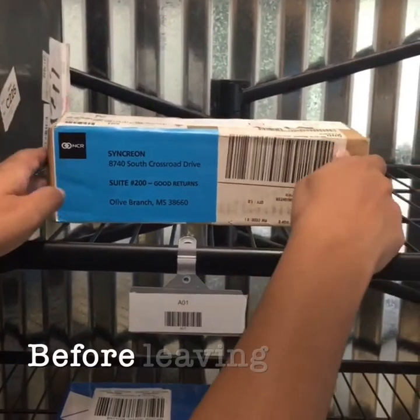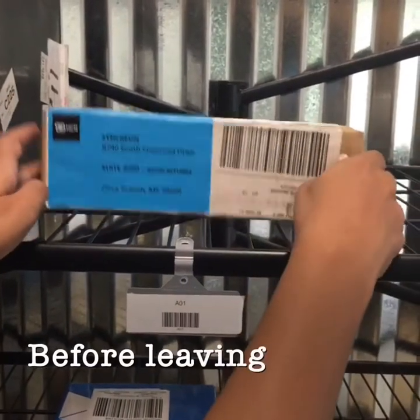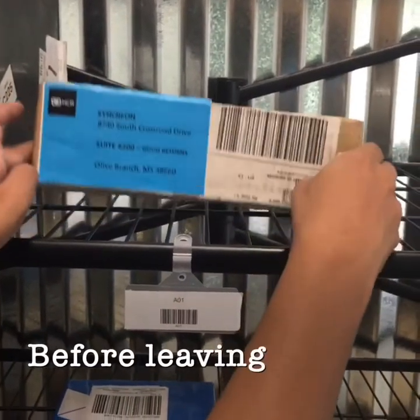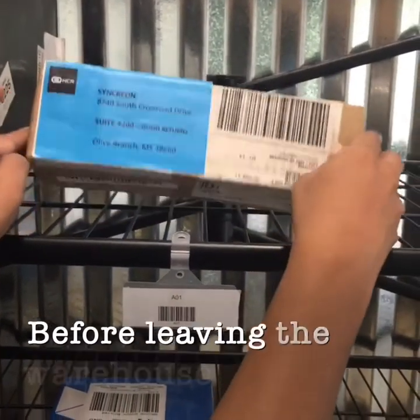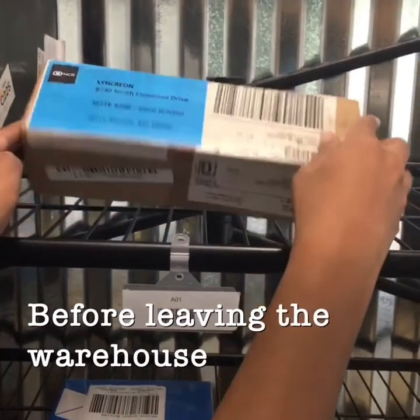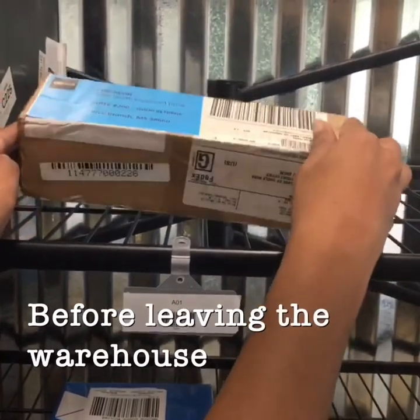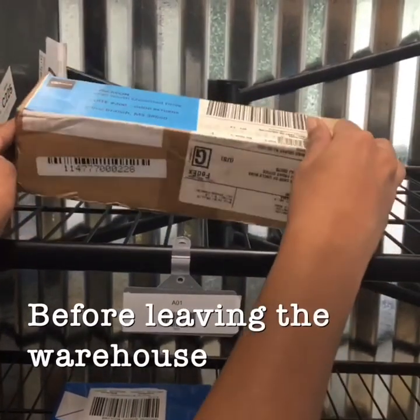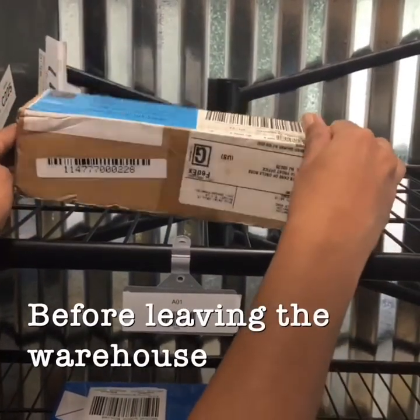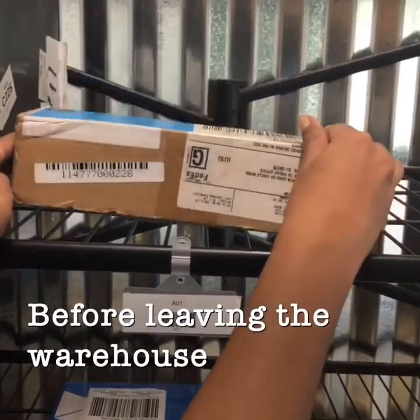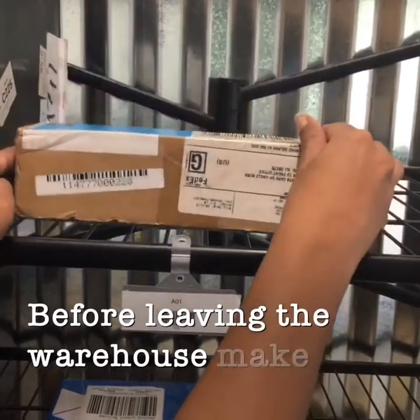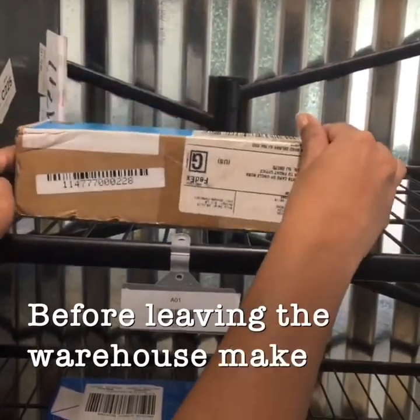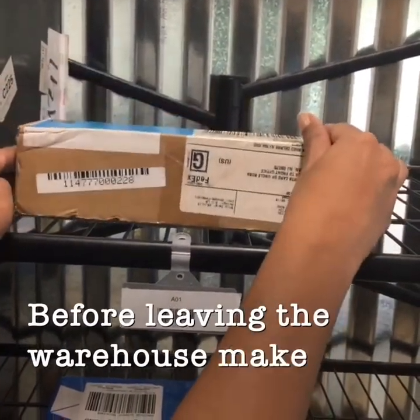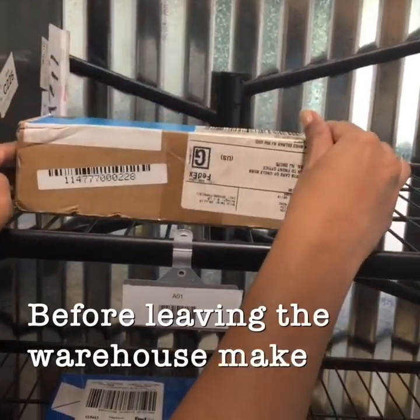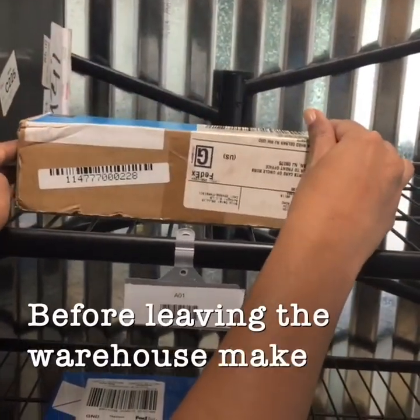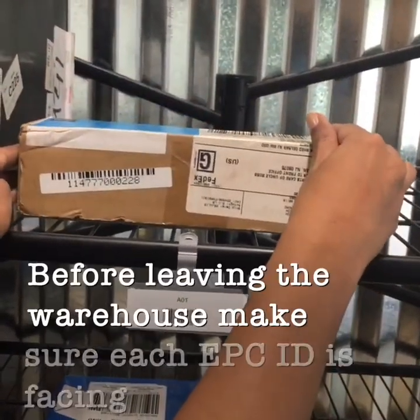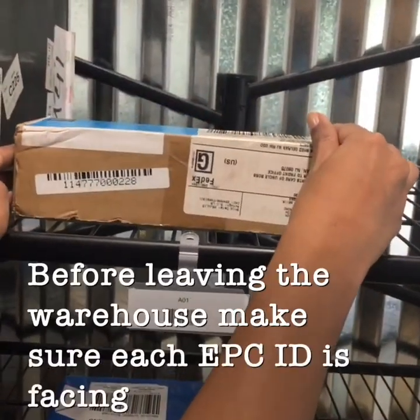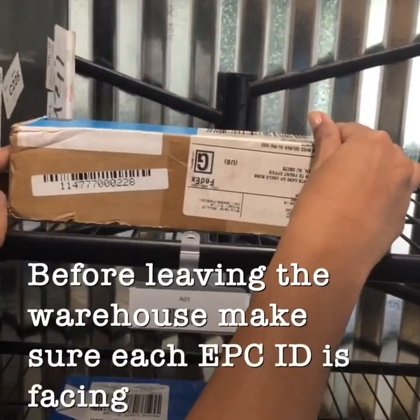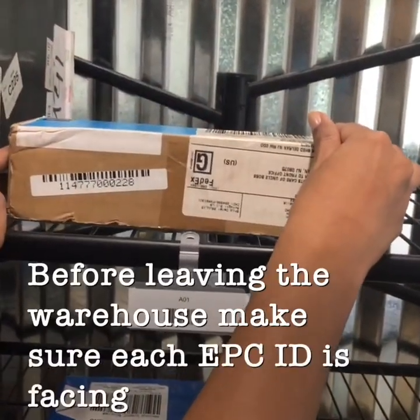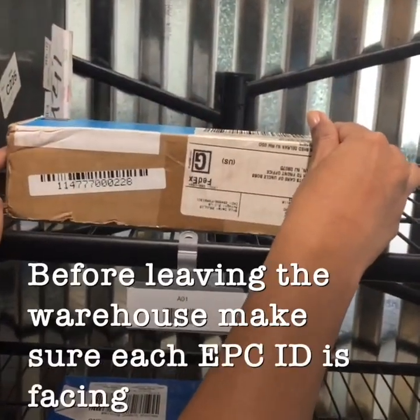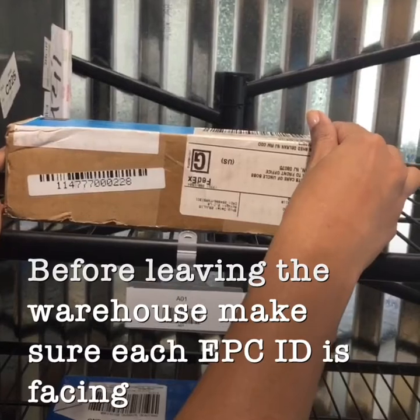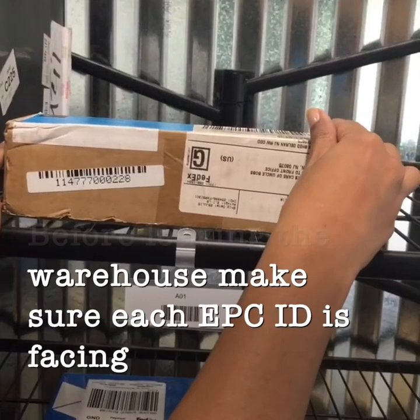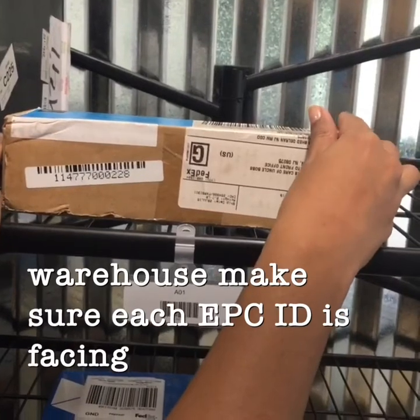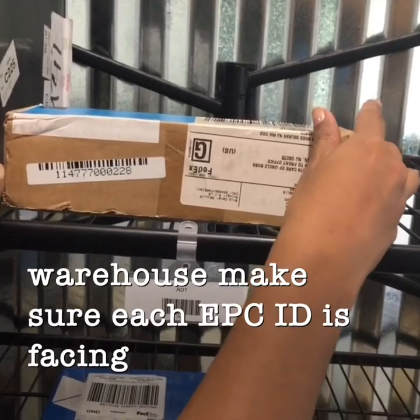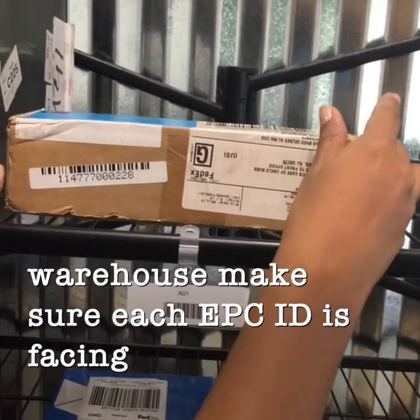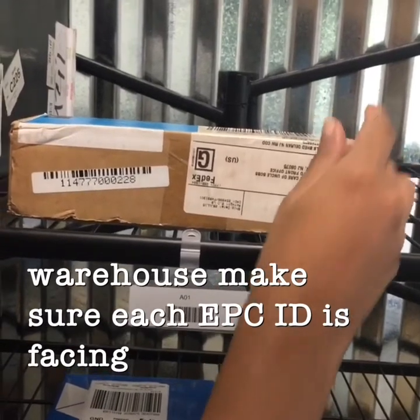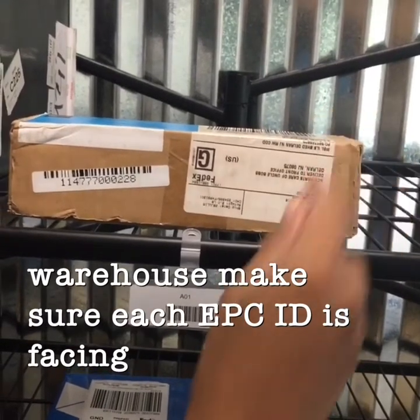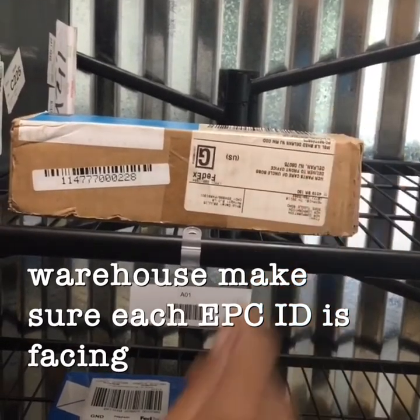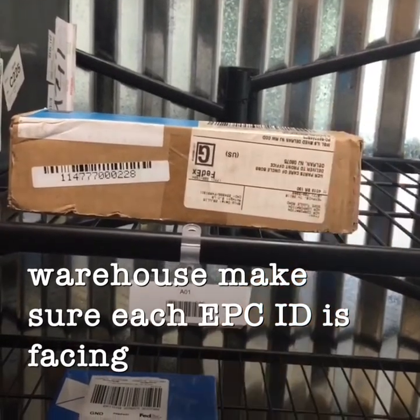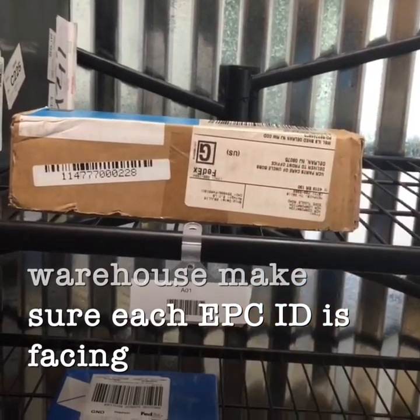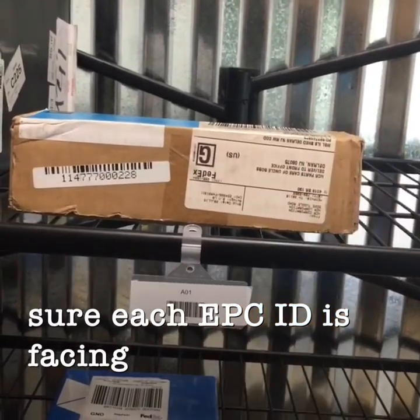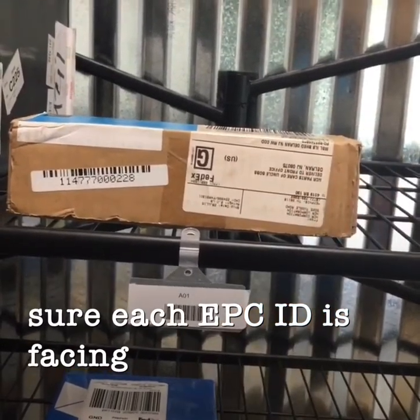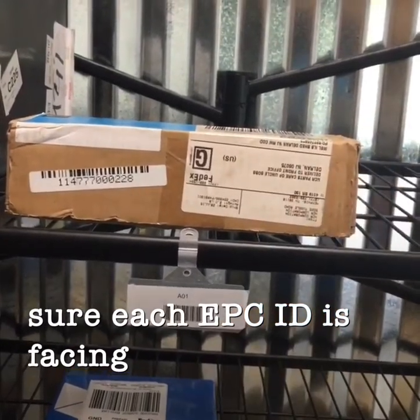Make sure each EPC ID is facing the aisle.